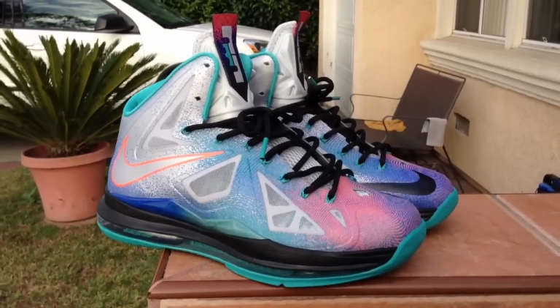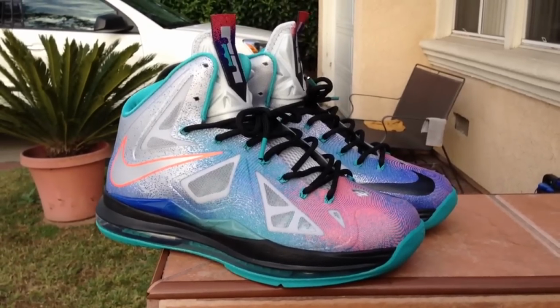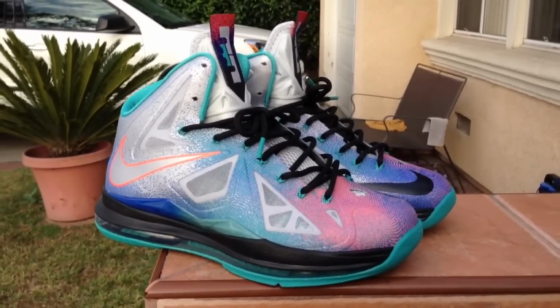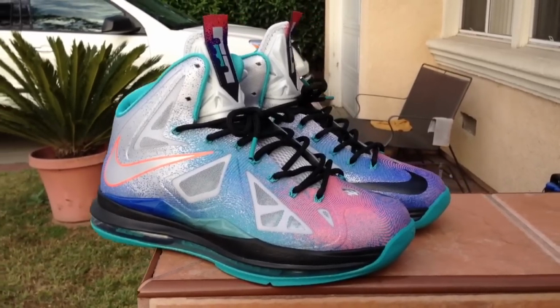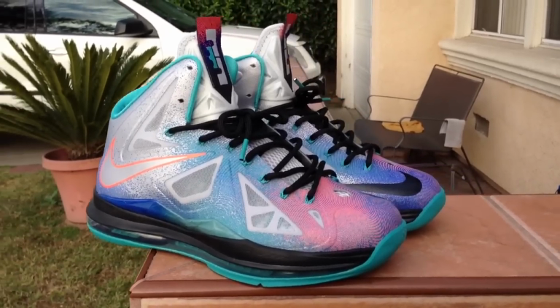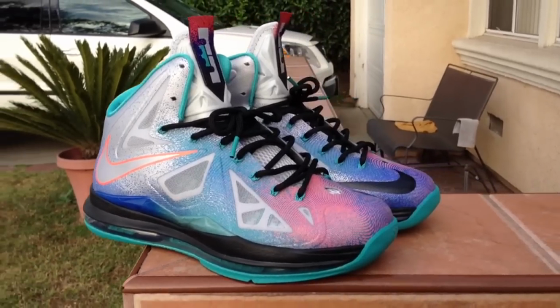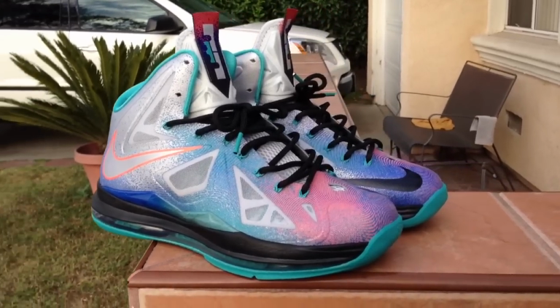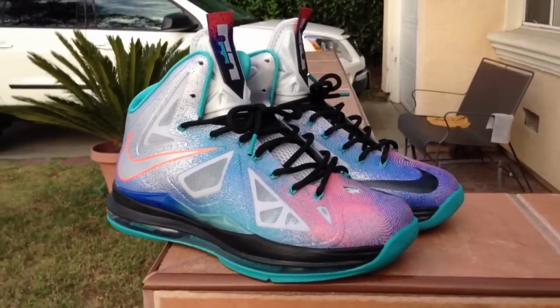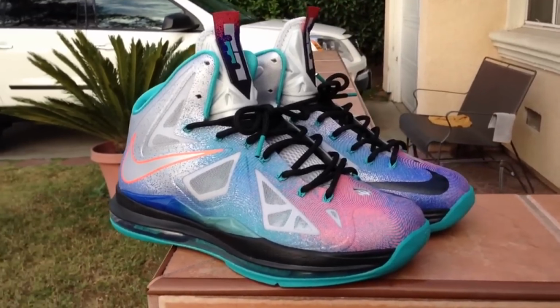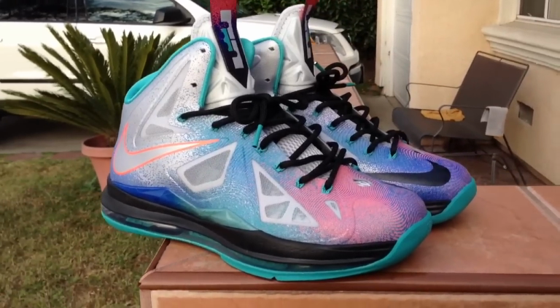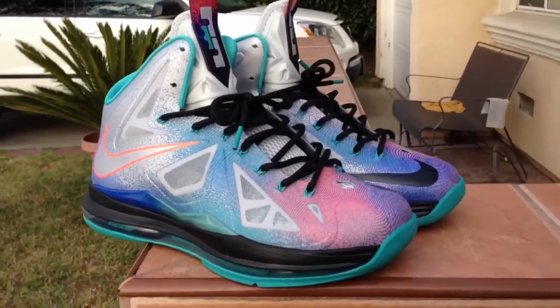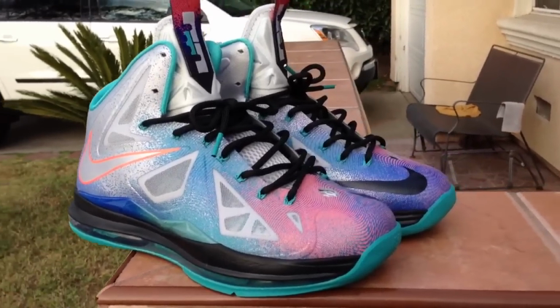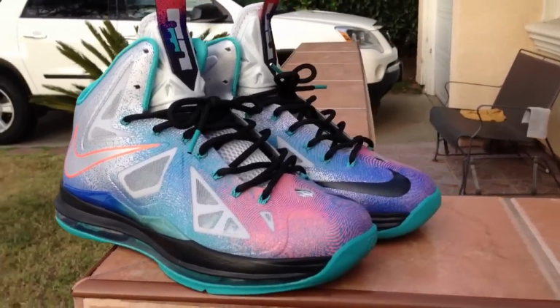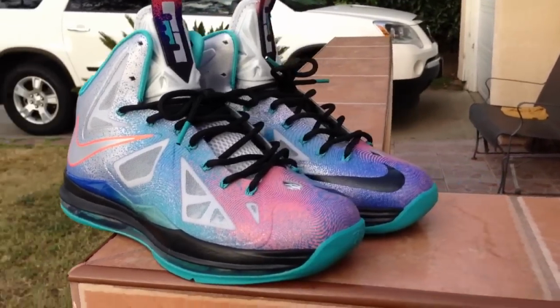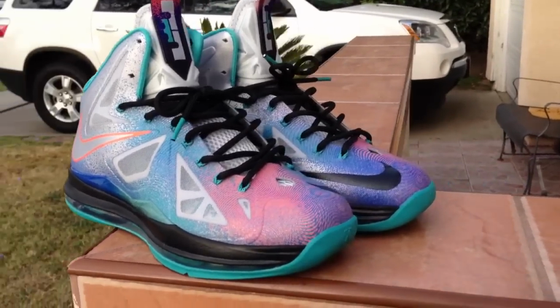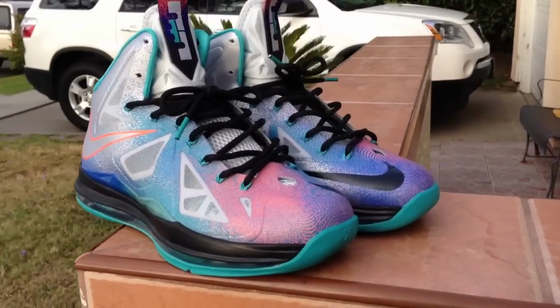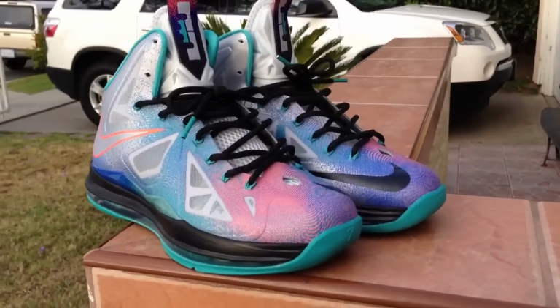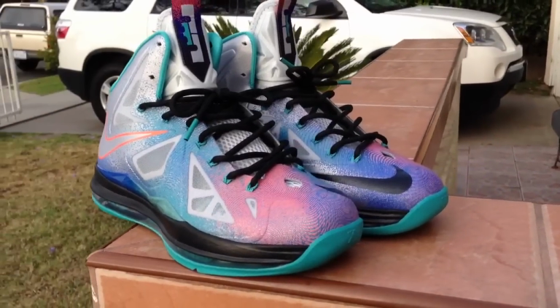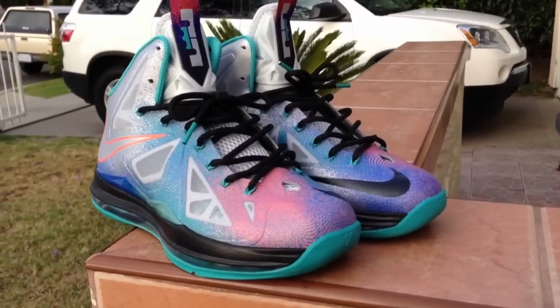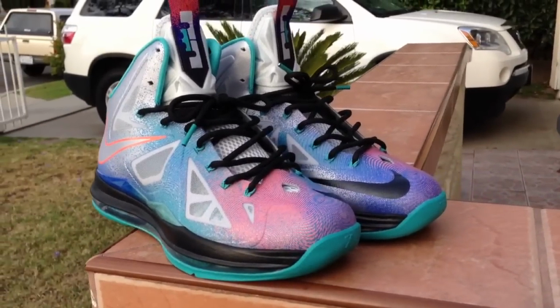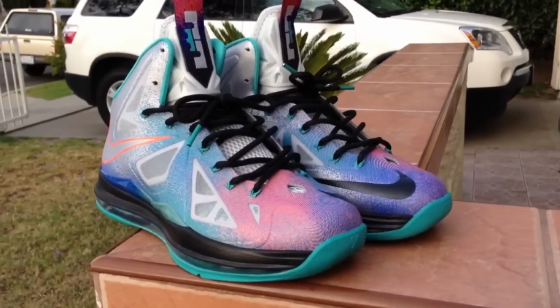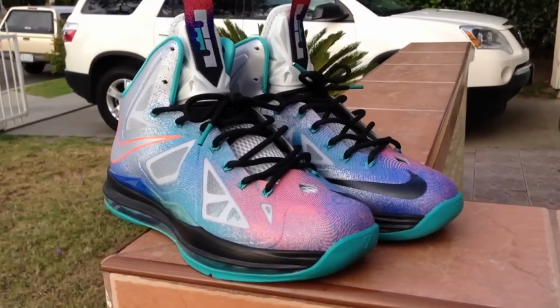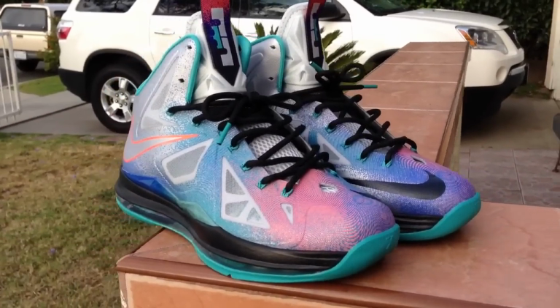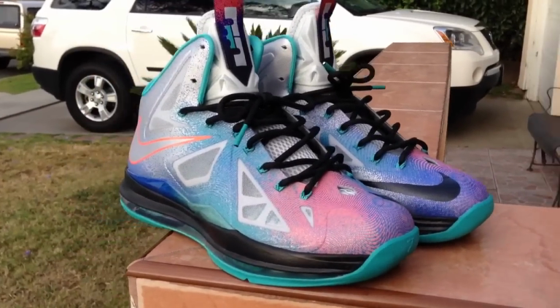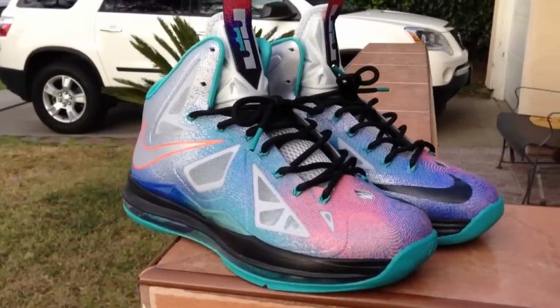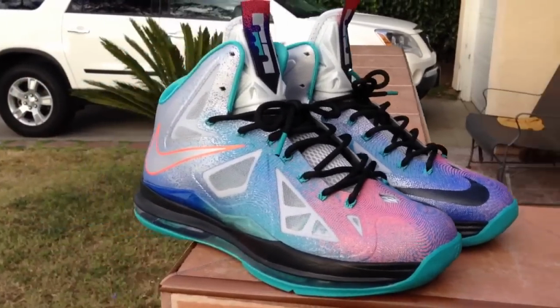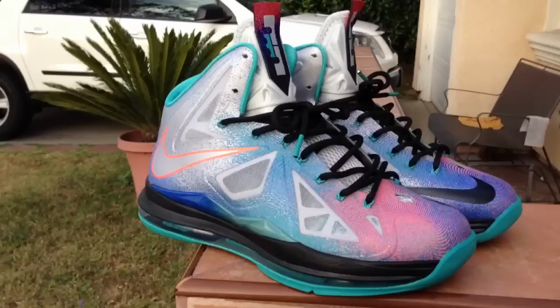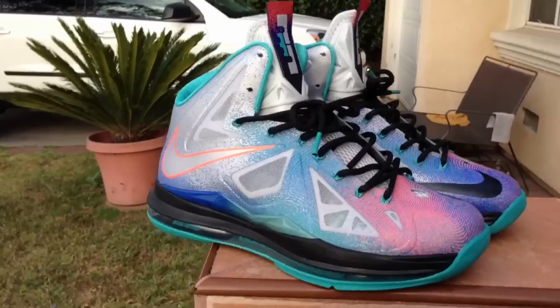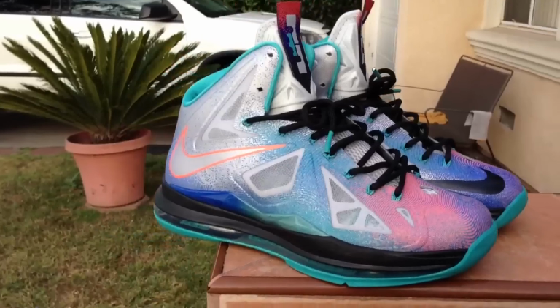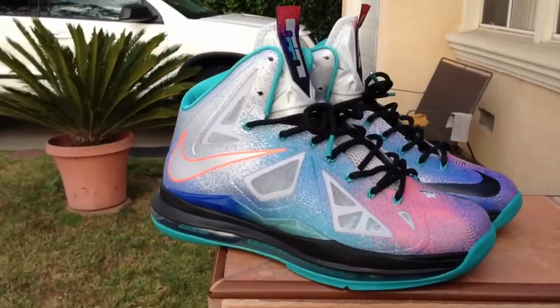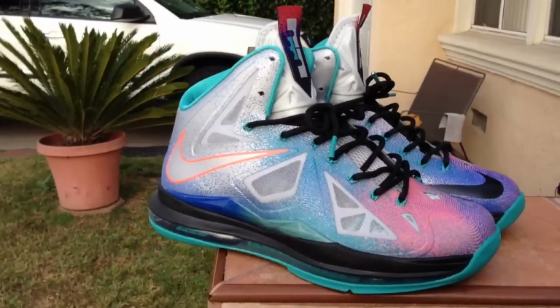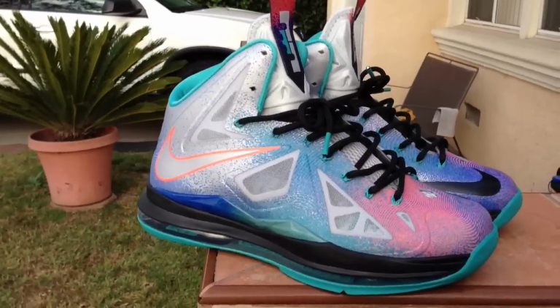Such a sick shoe. A bunch of different colors in the front and the back.